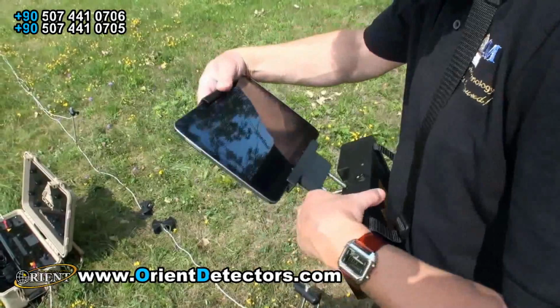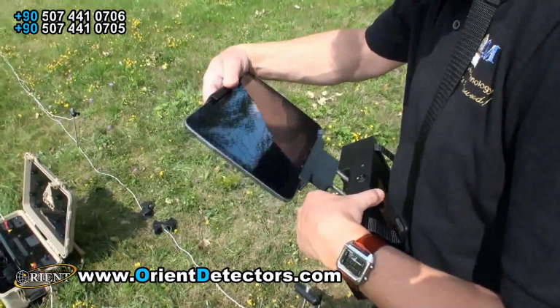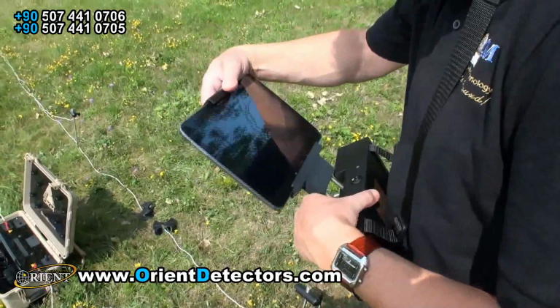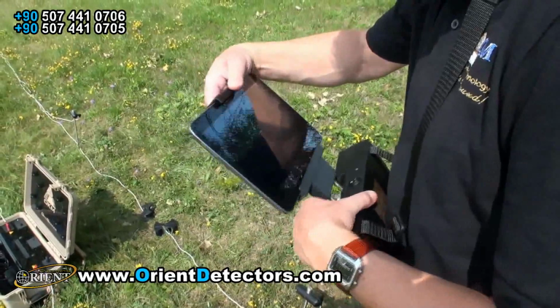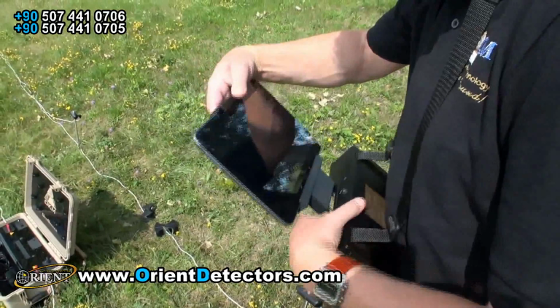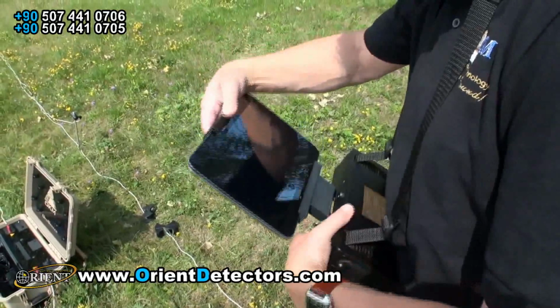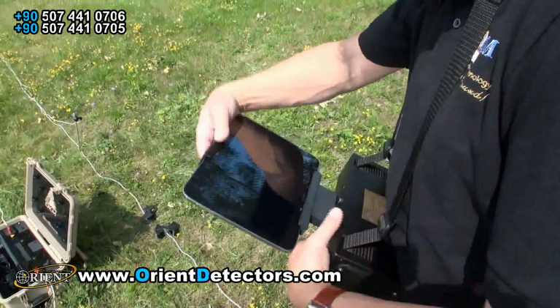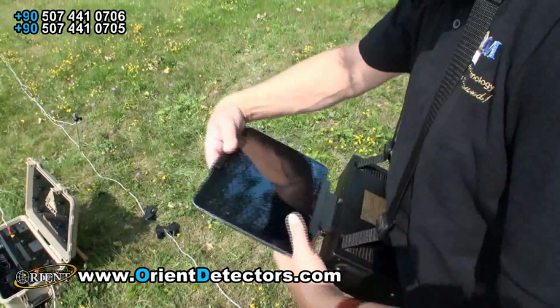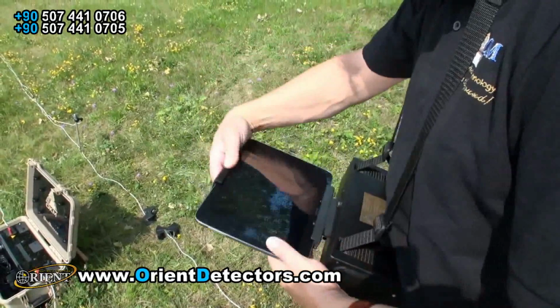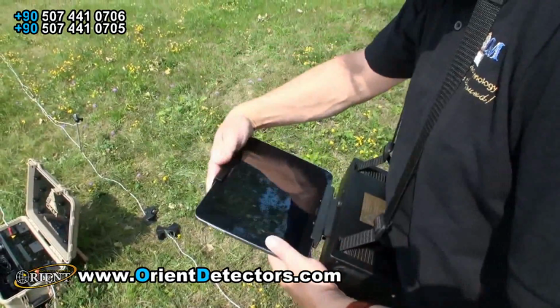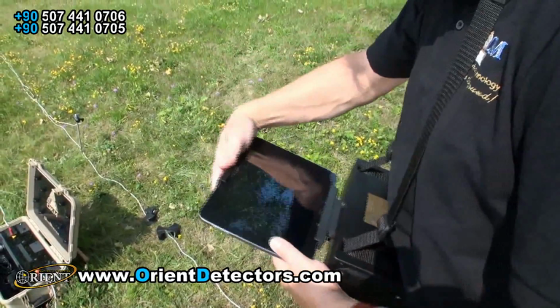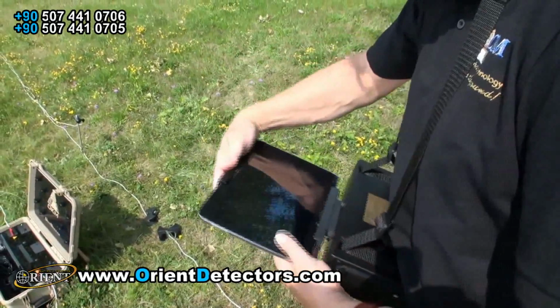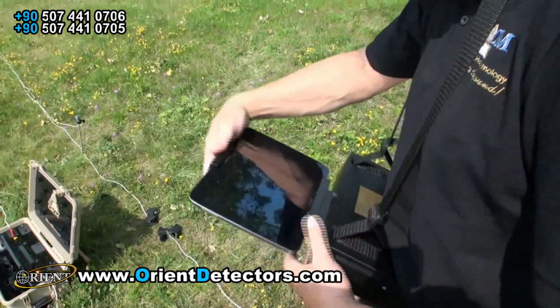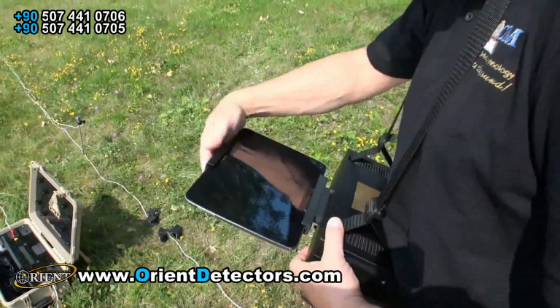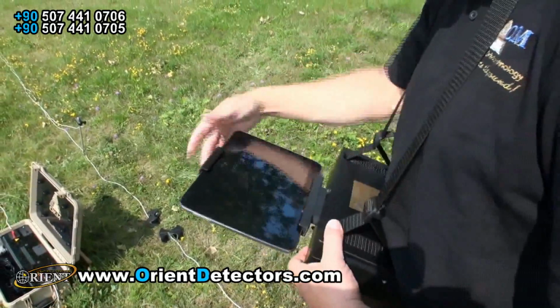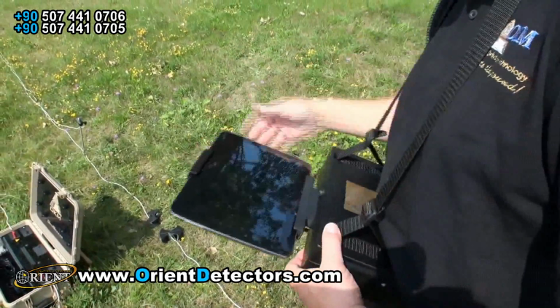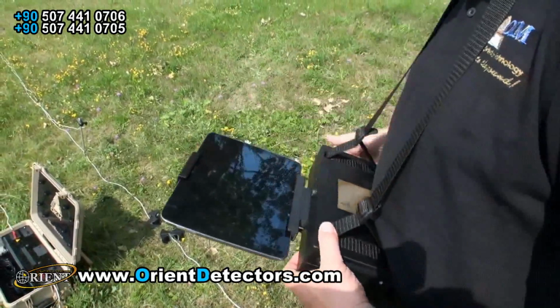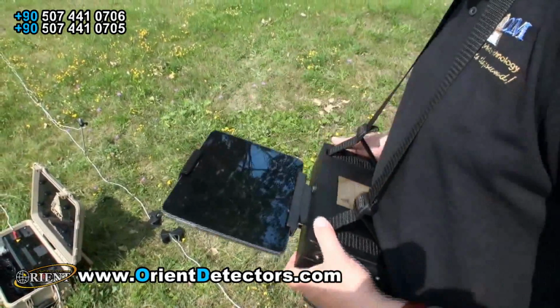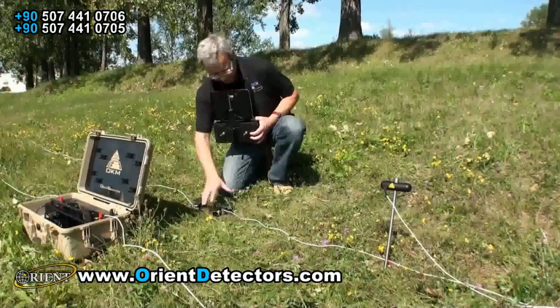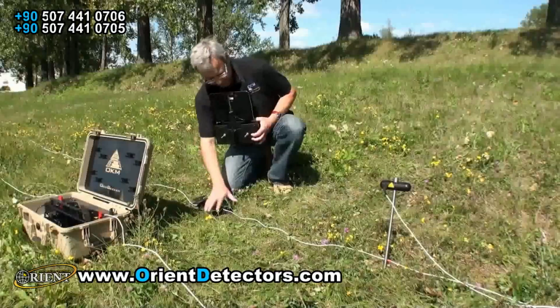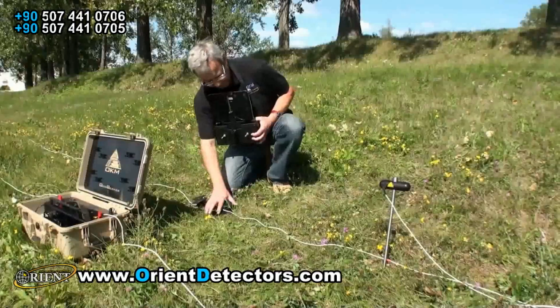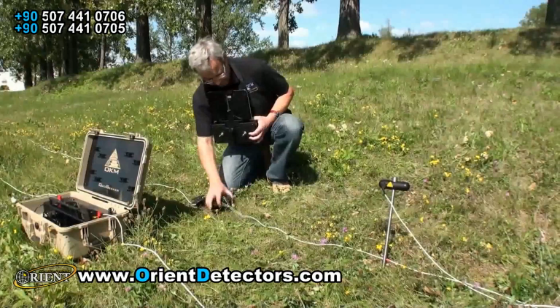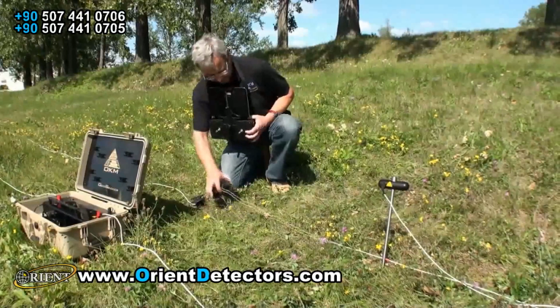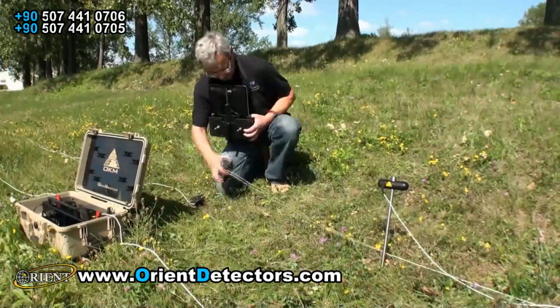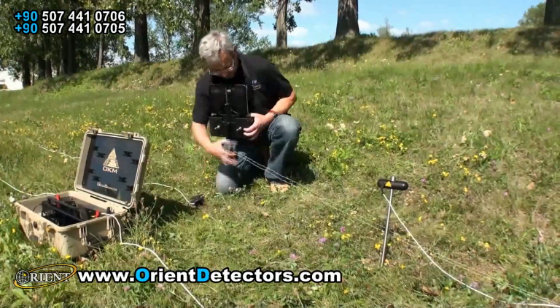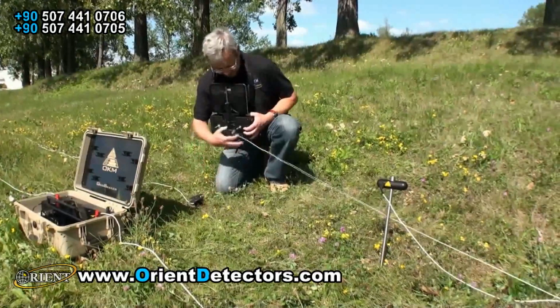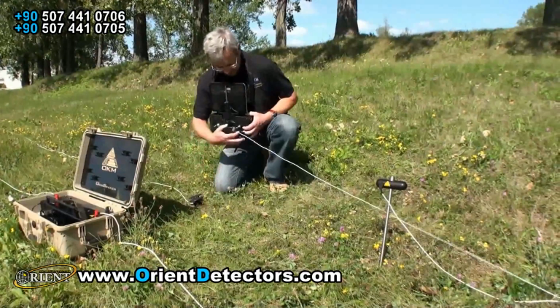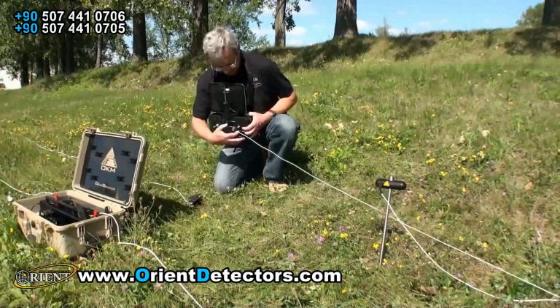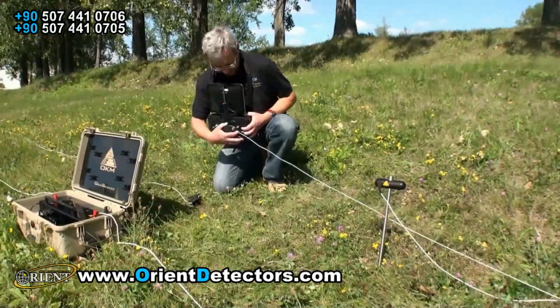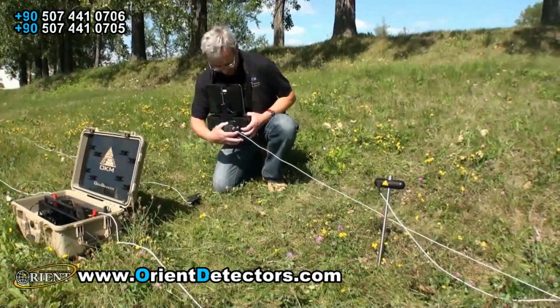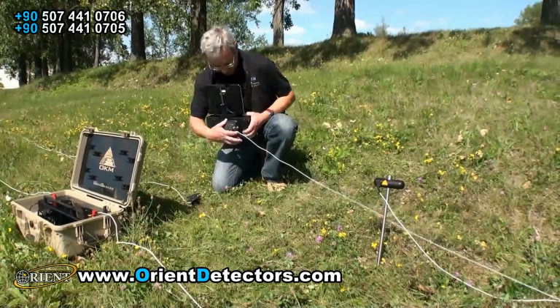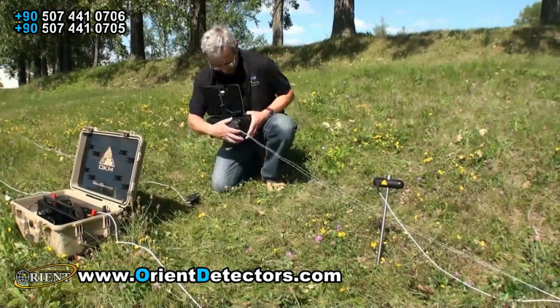For more information concerning the GeoSeeker, please contact your local OKM dealer.